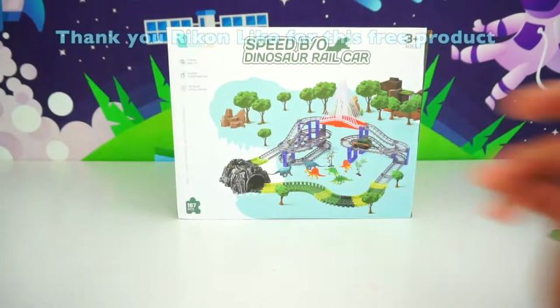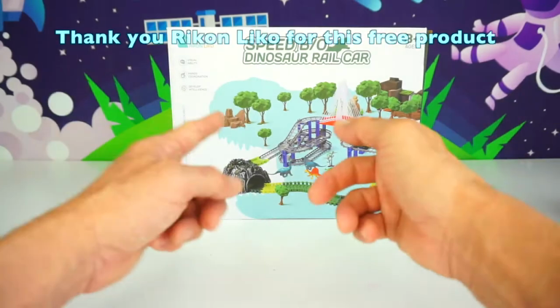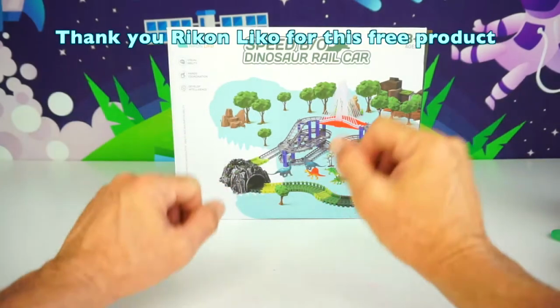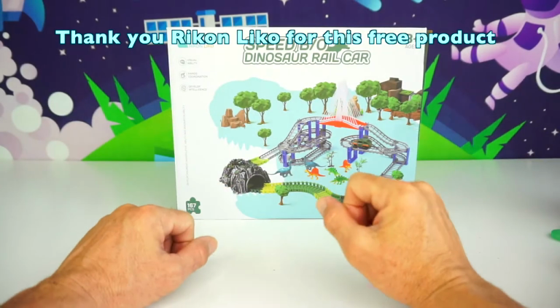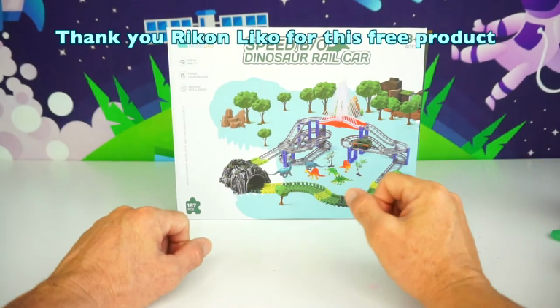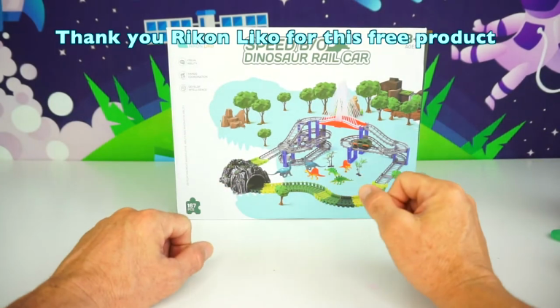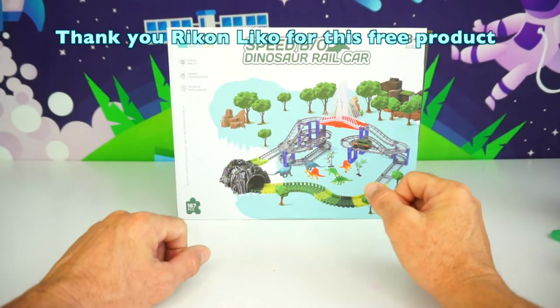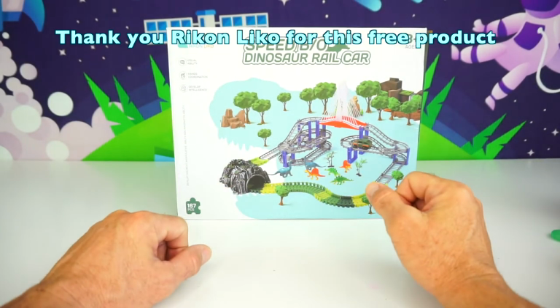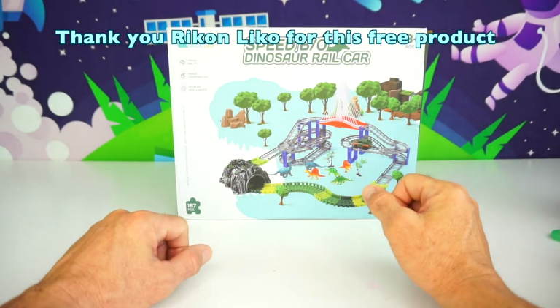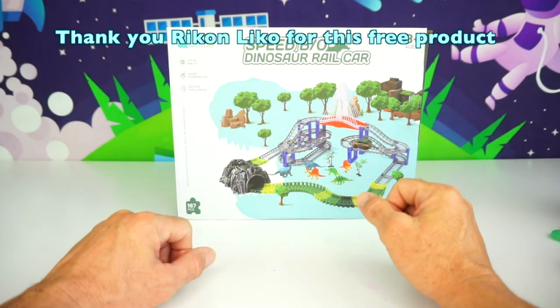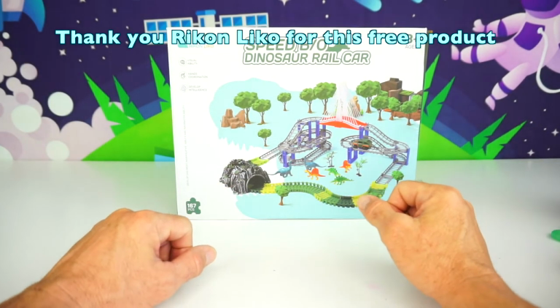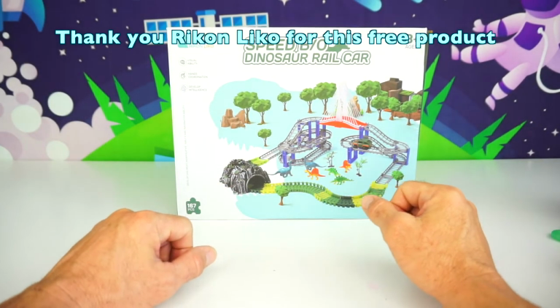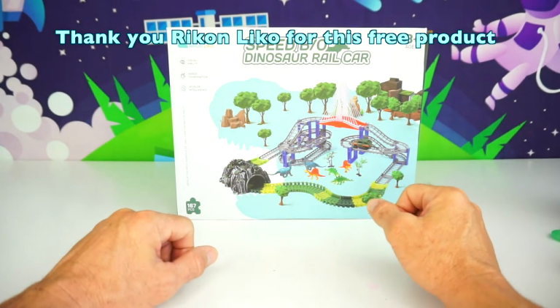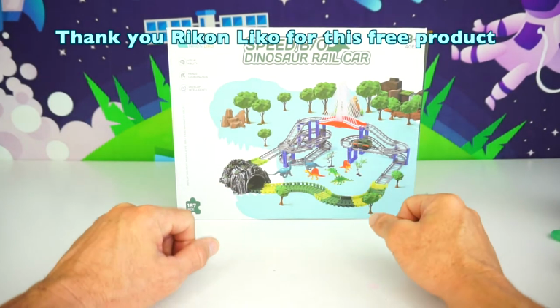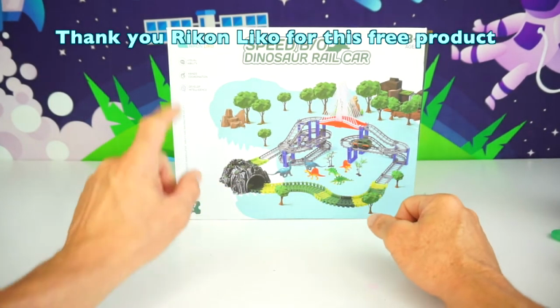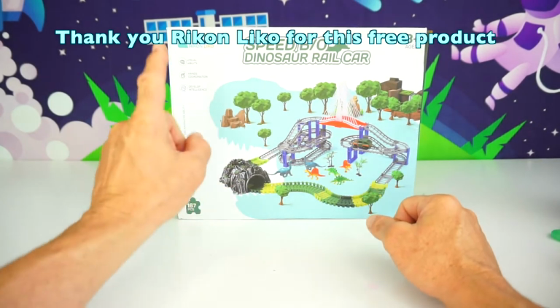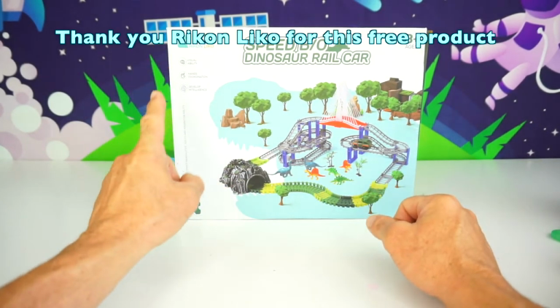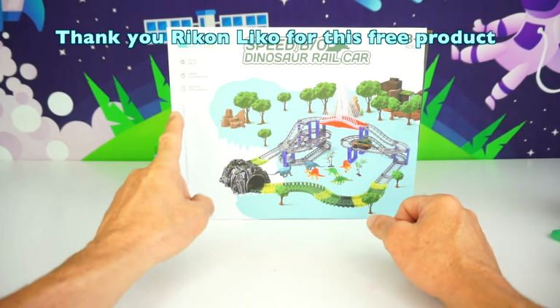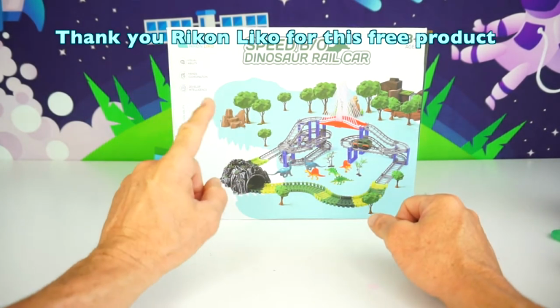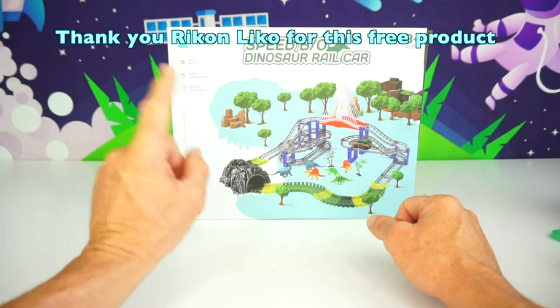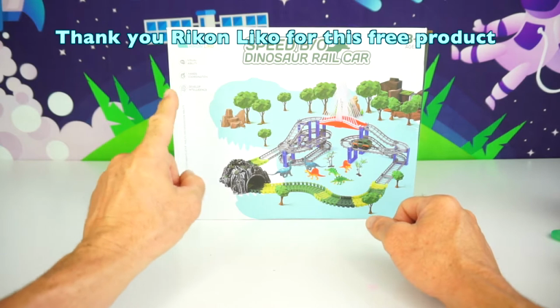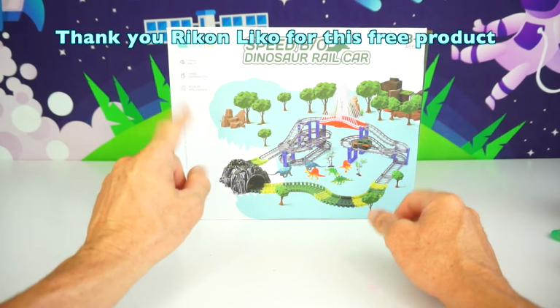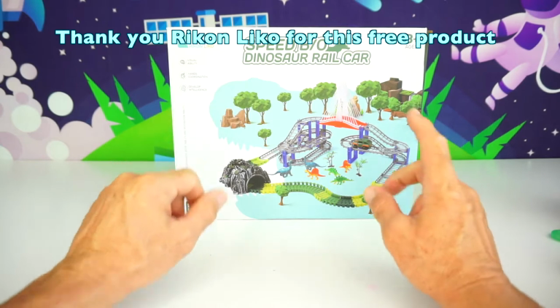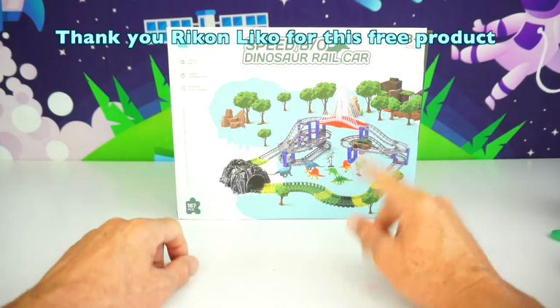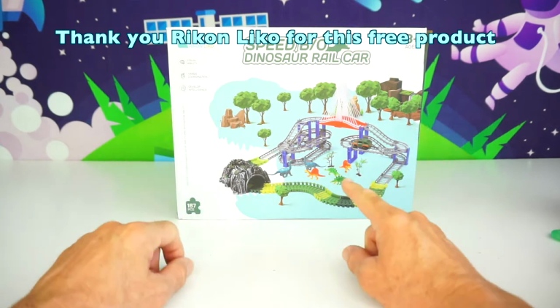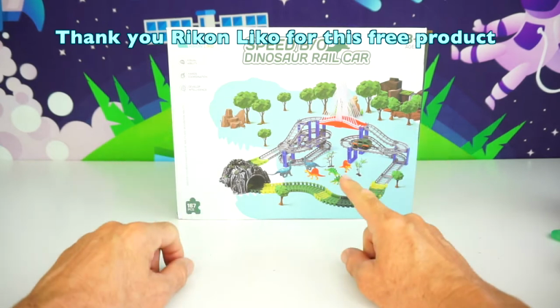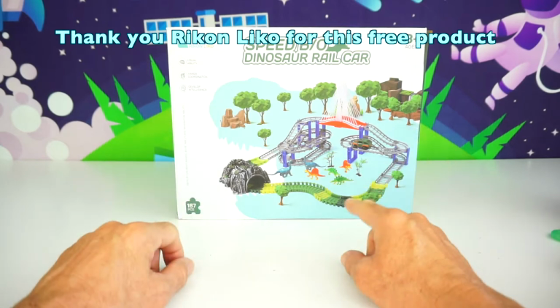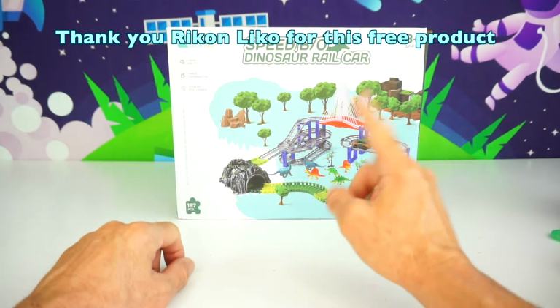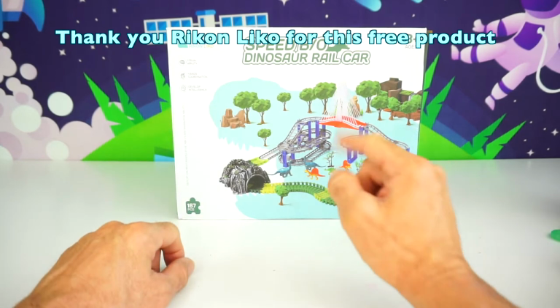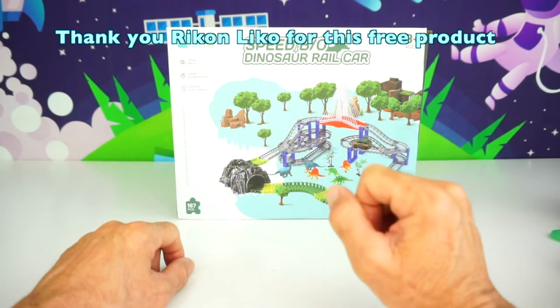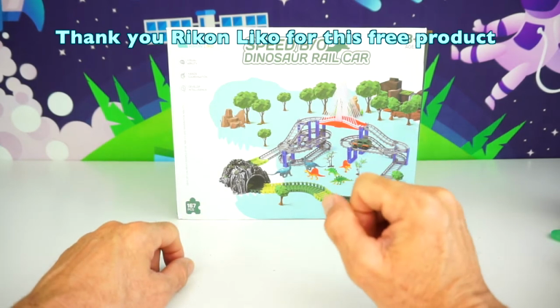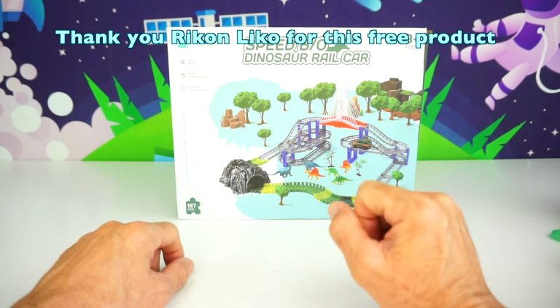Okay, before we go any further, I want to say thank you to ReconLiko for sending us this toy for free.